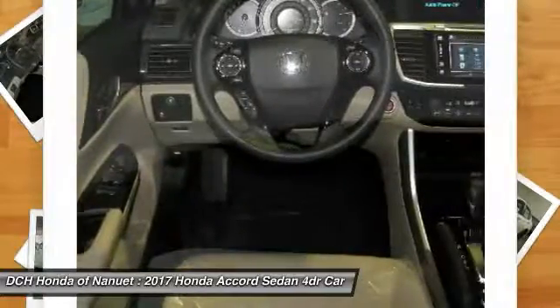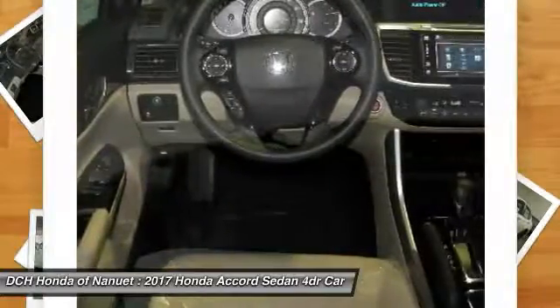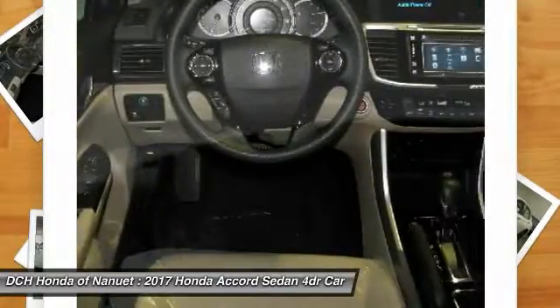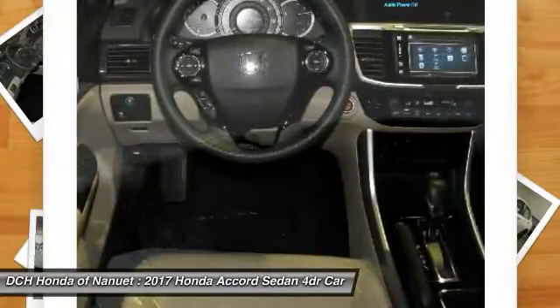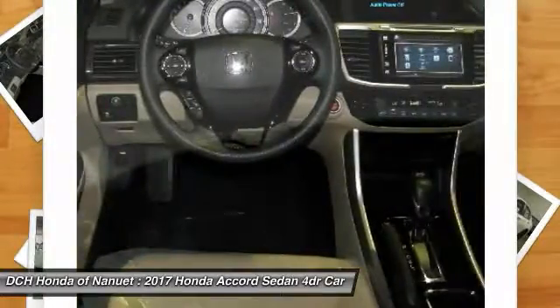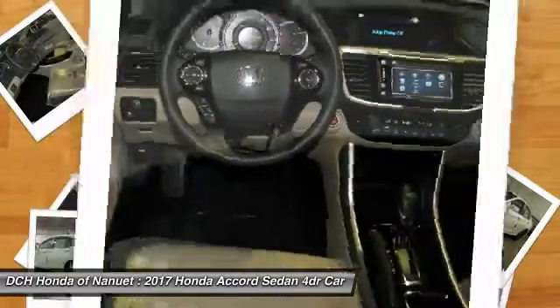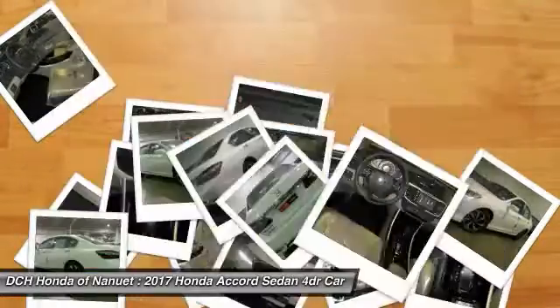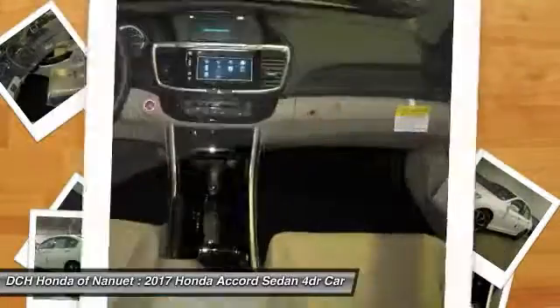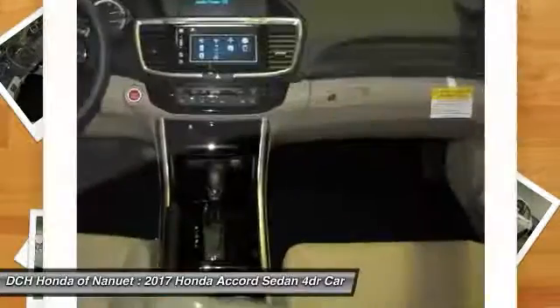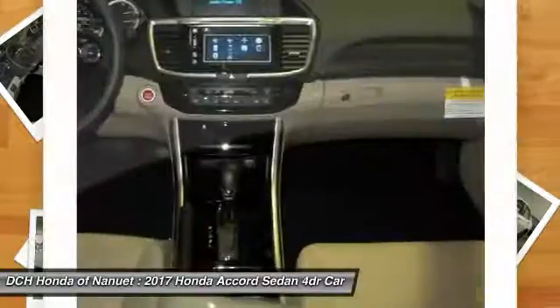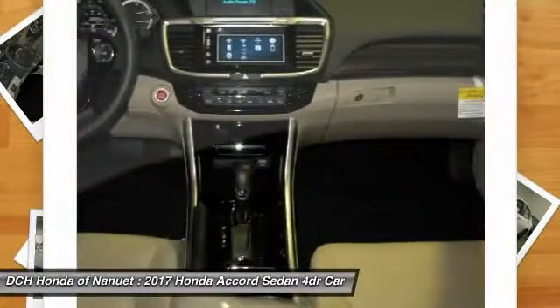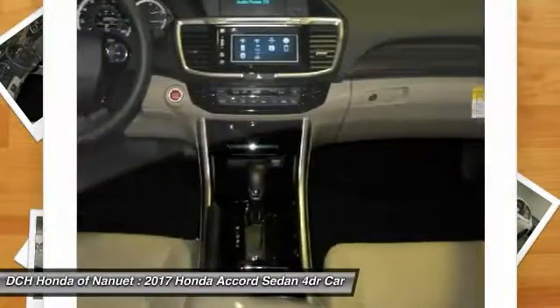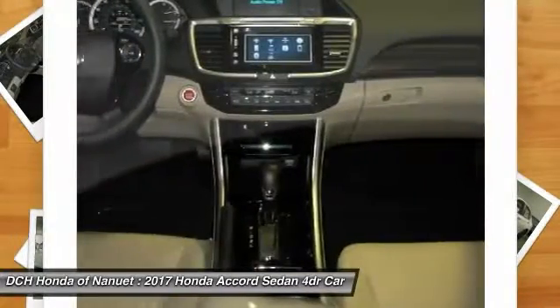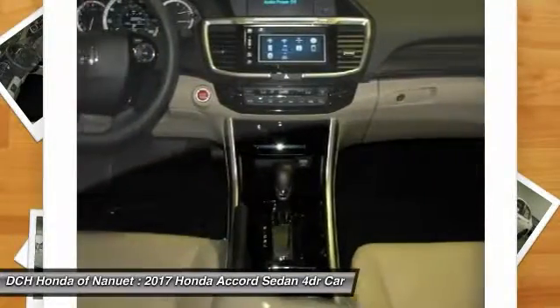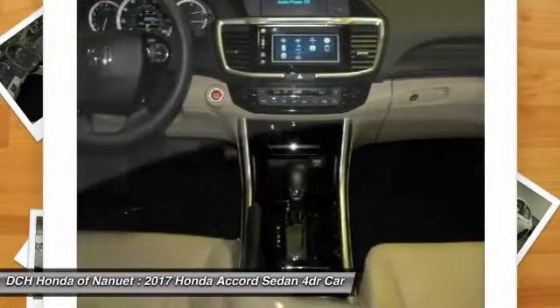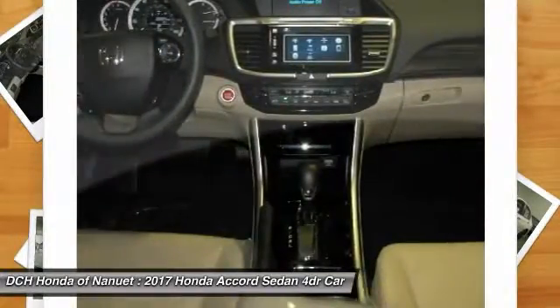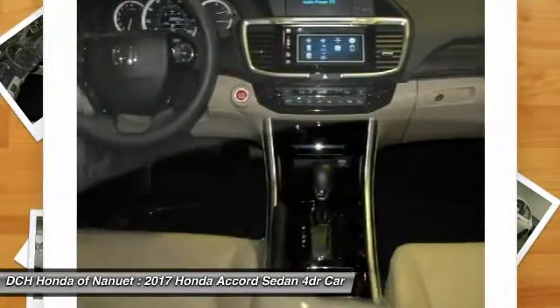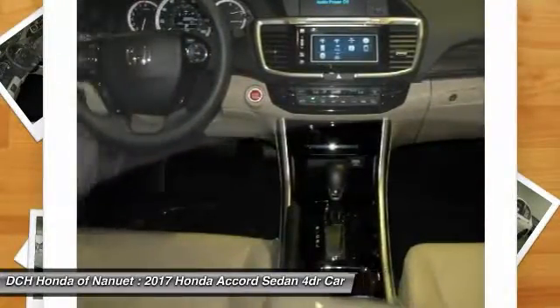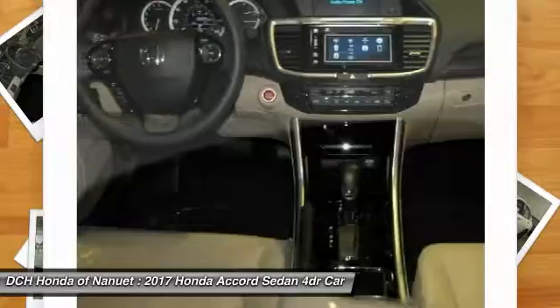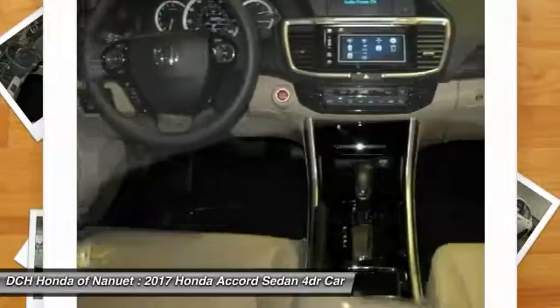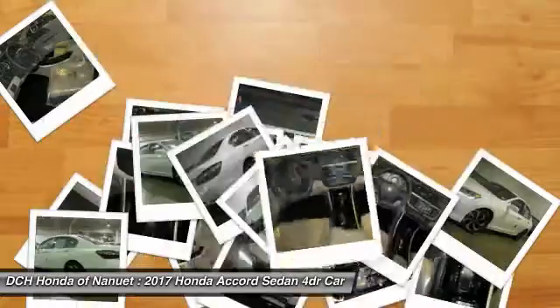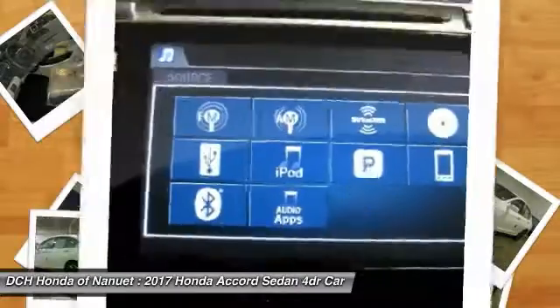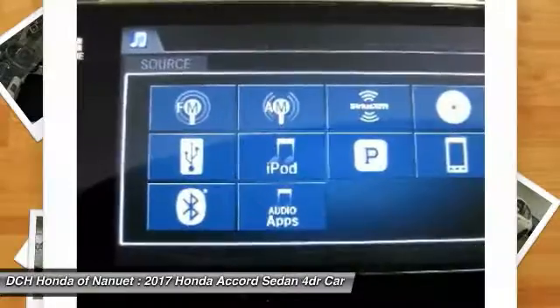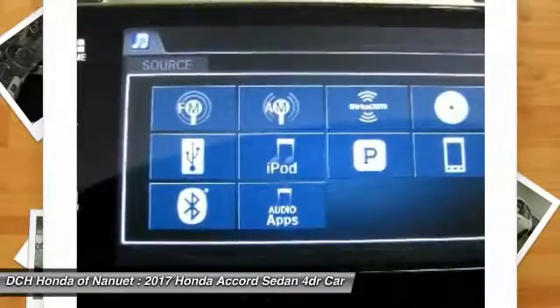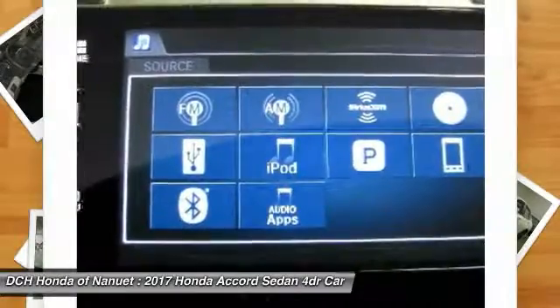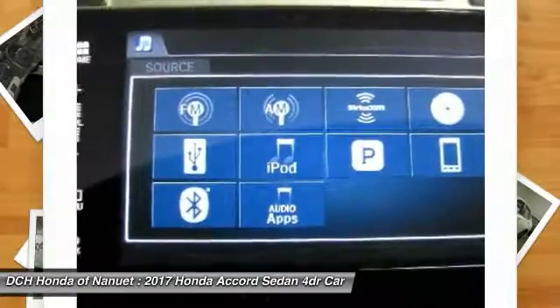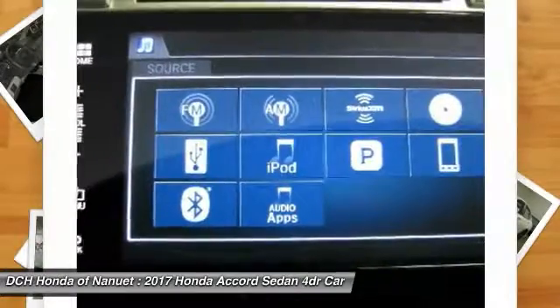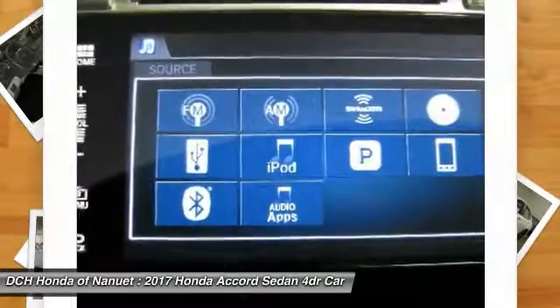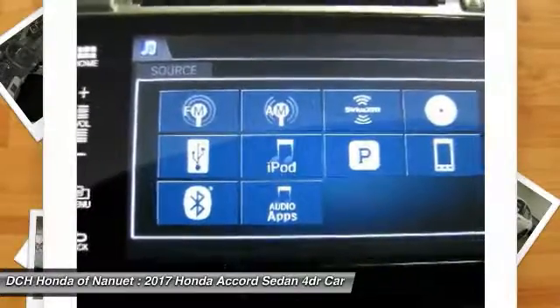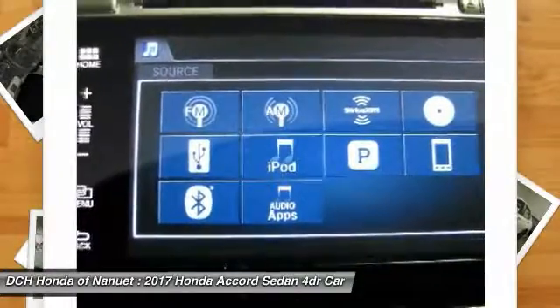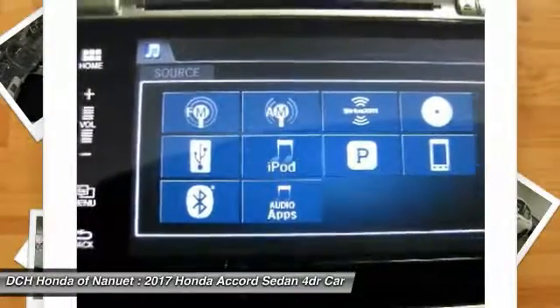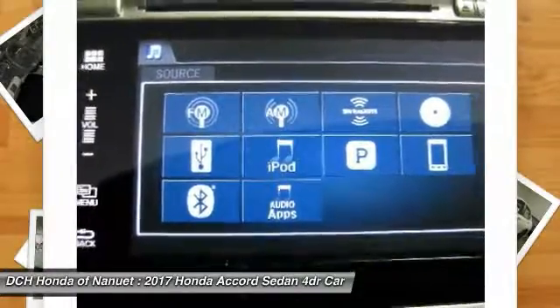Bluetooth, power steering, adjustable steering wheel, aluminum wheels, four-wheel disc brakes.